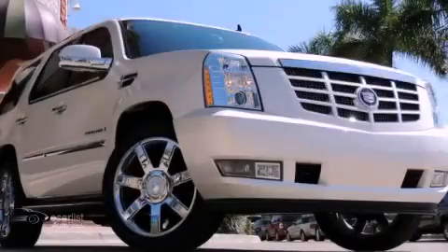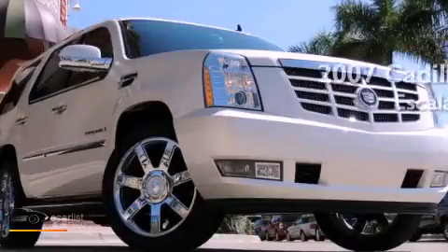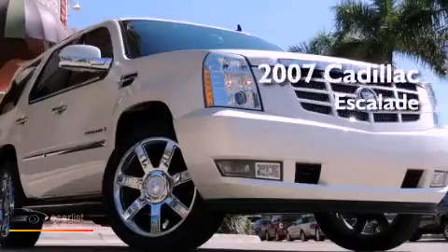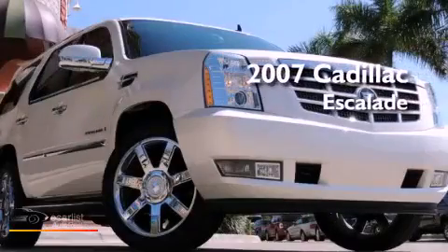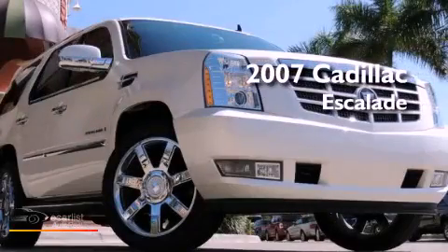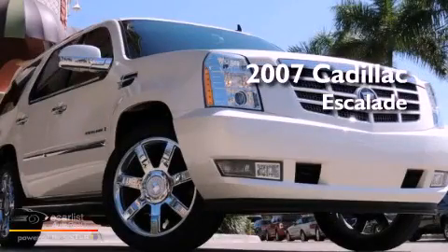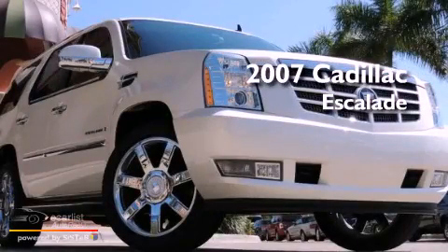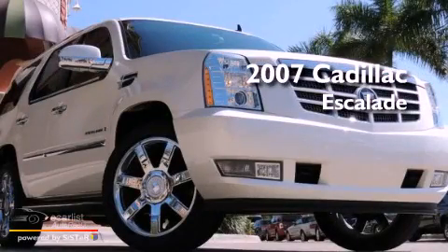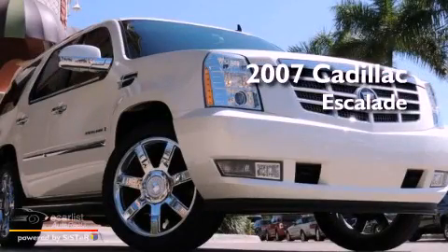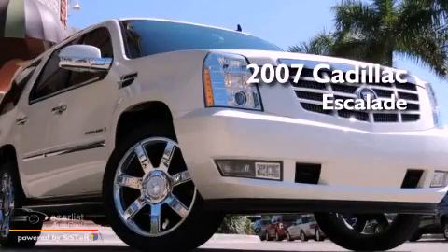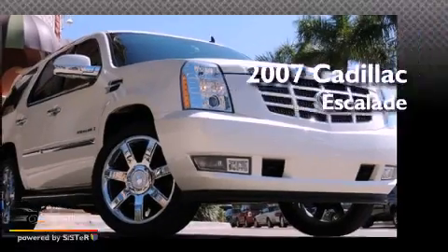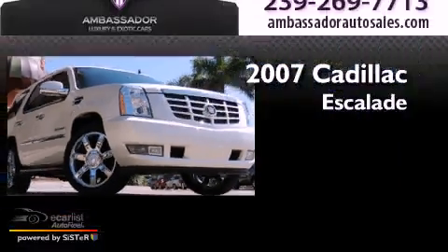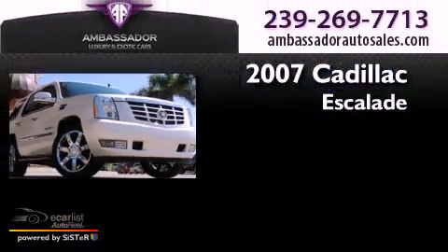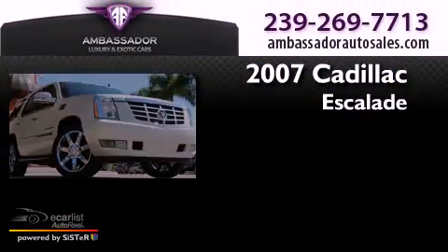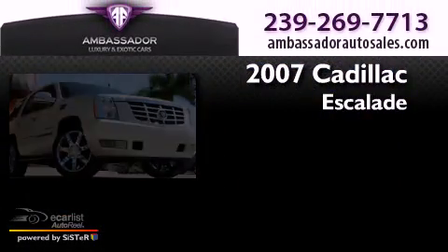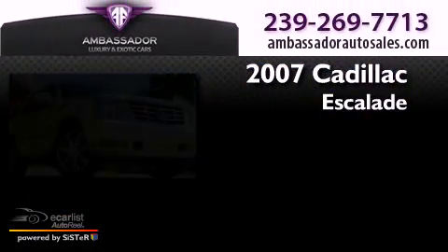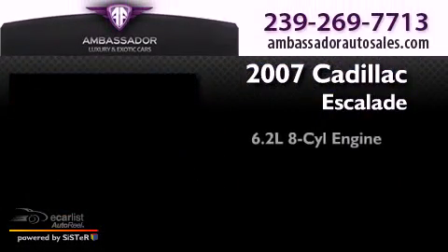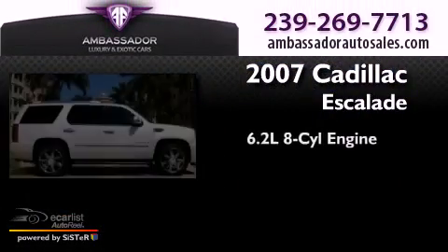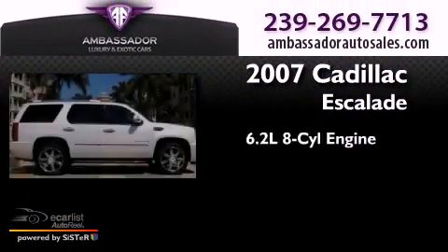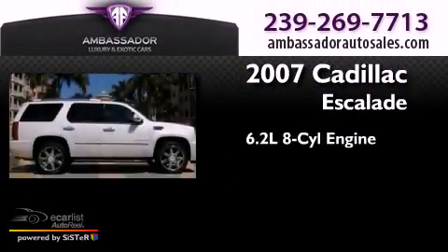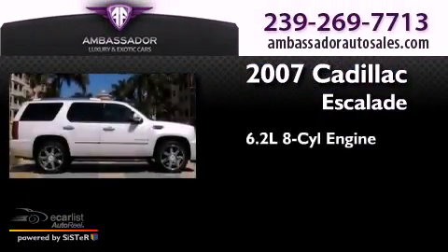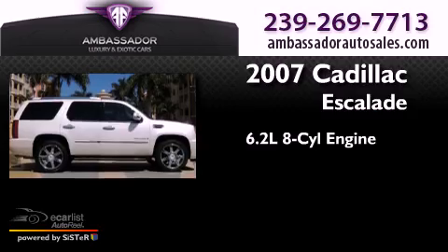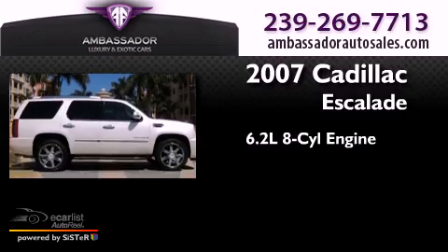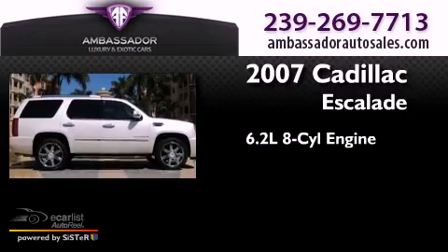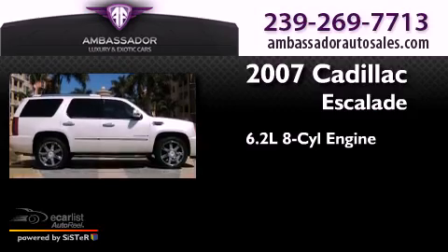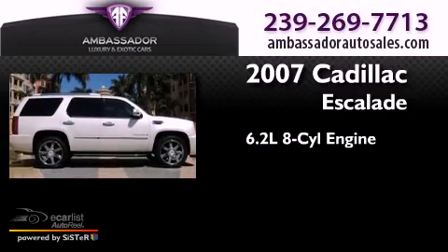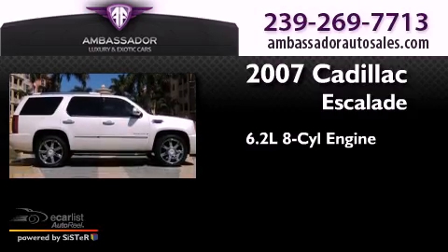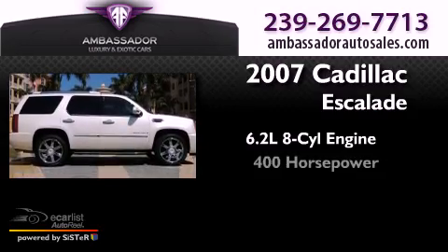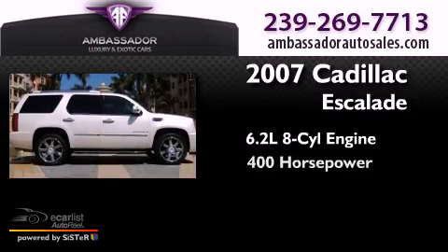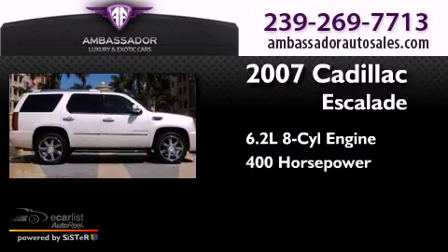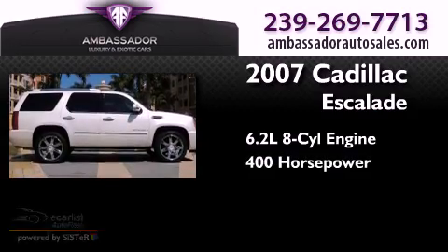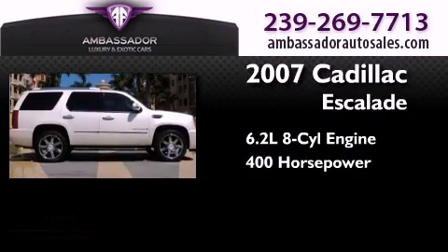This is a 2007 Cadillac Escalade. It has a 6.2-liter 8-cylinder engine and an automatic transmission.